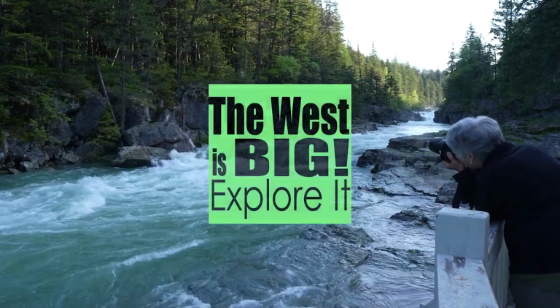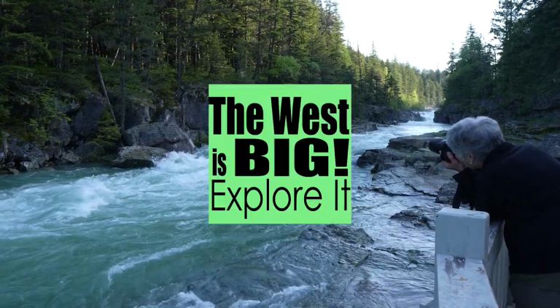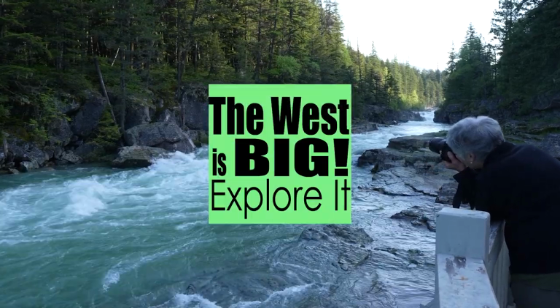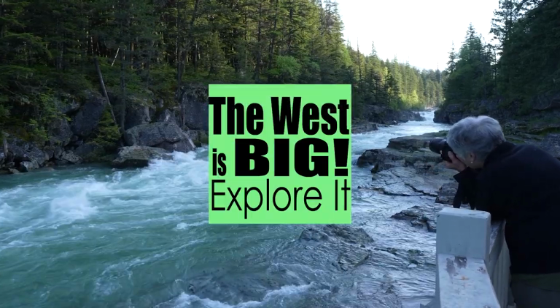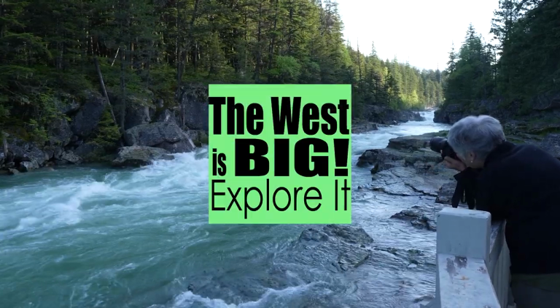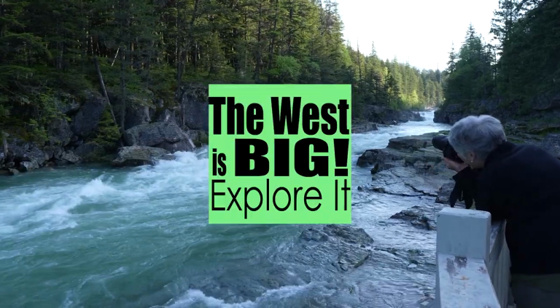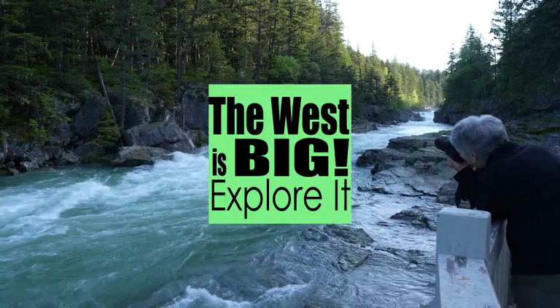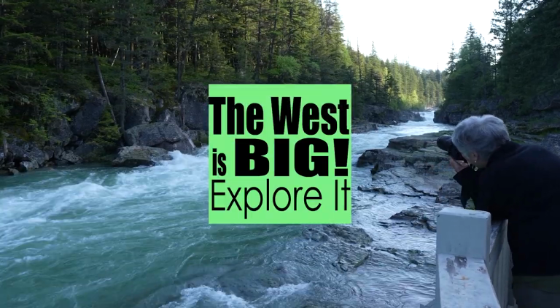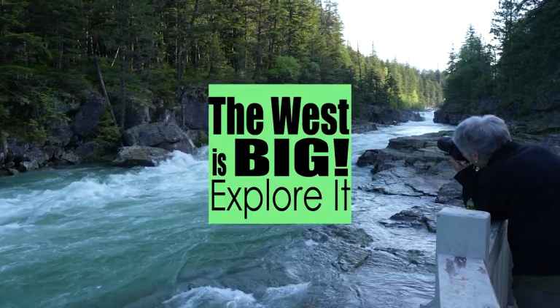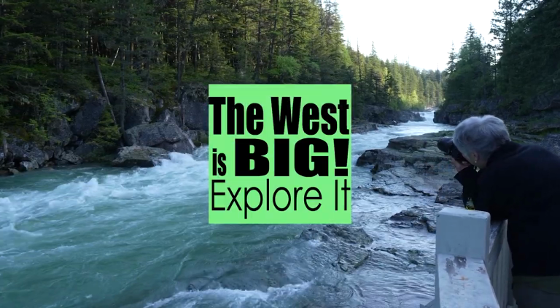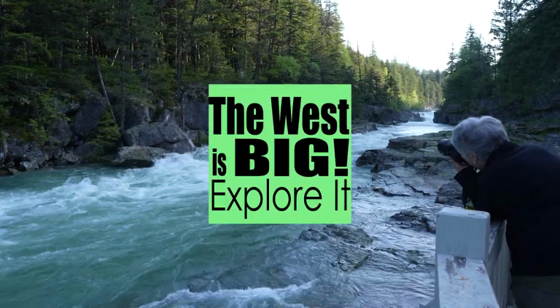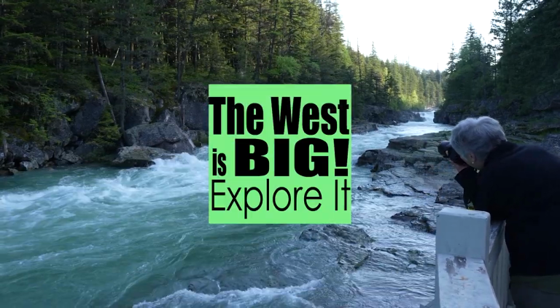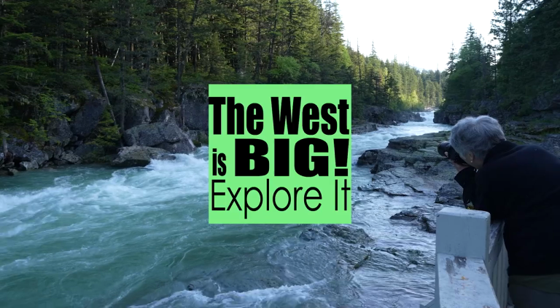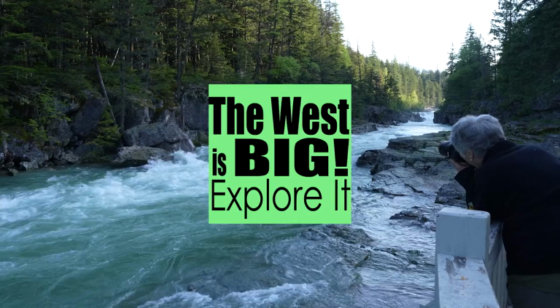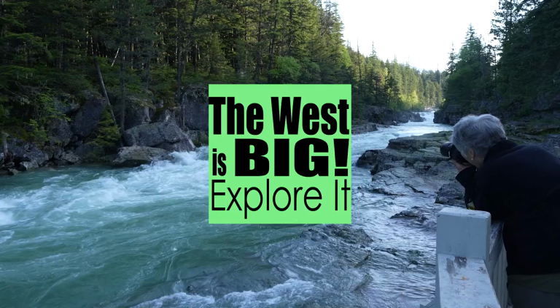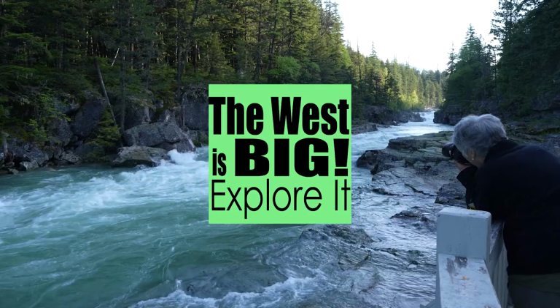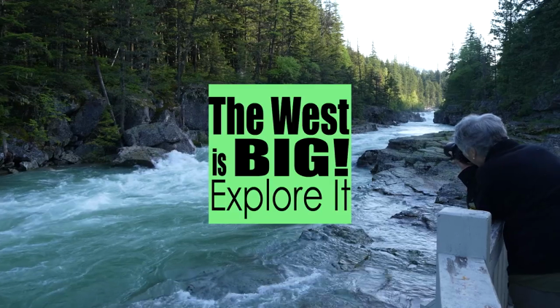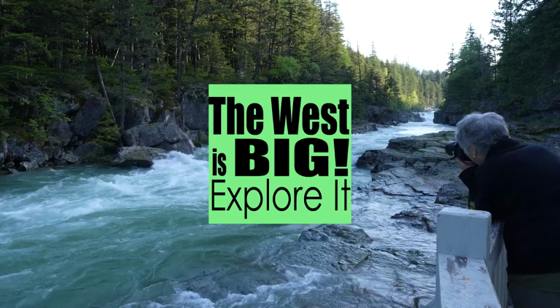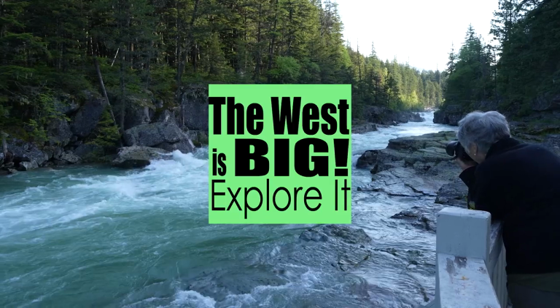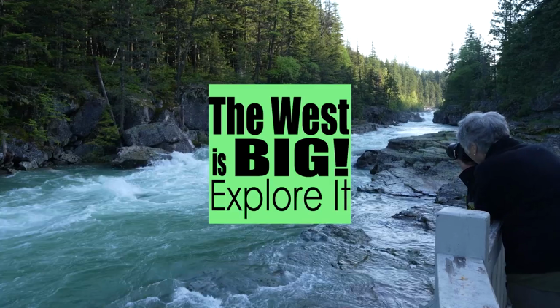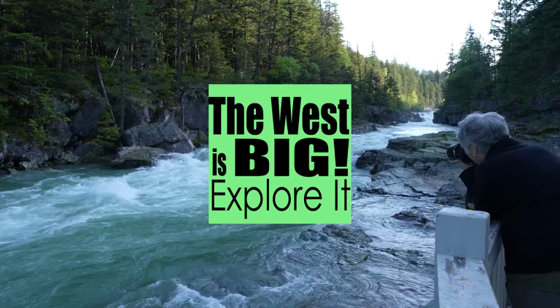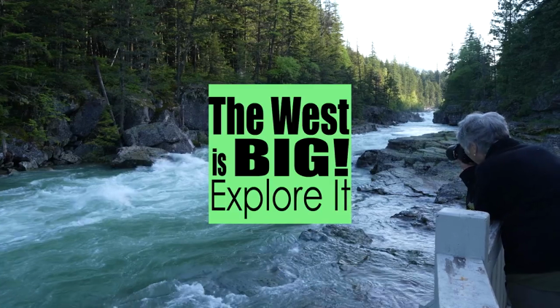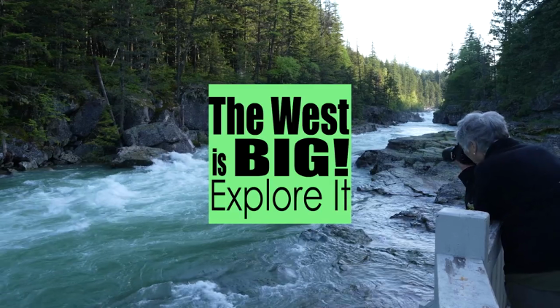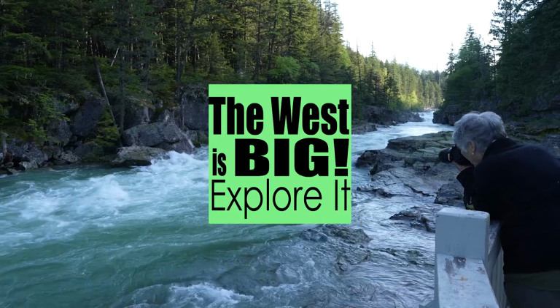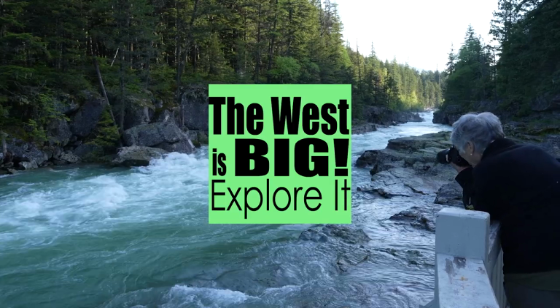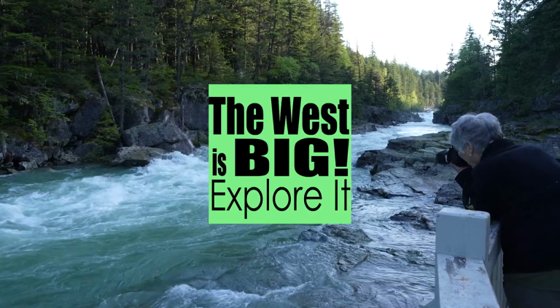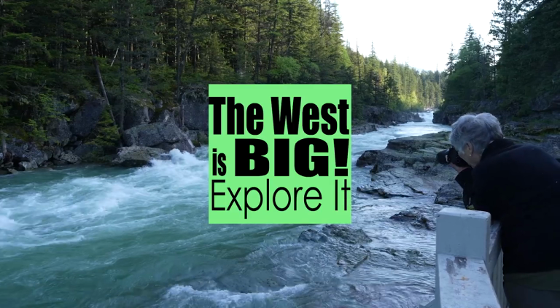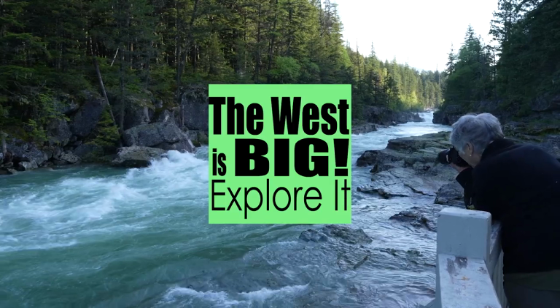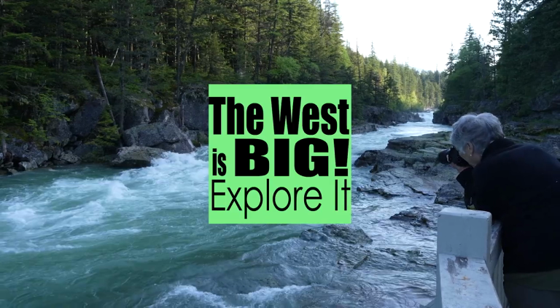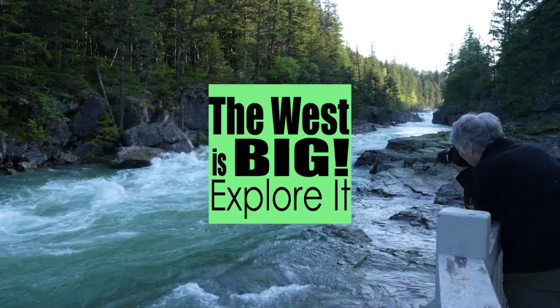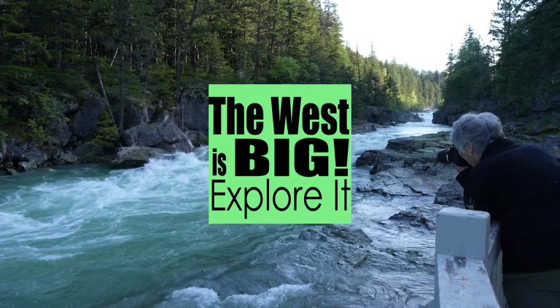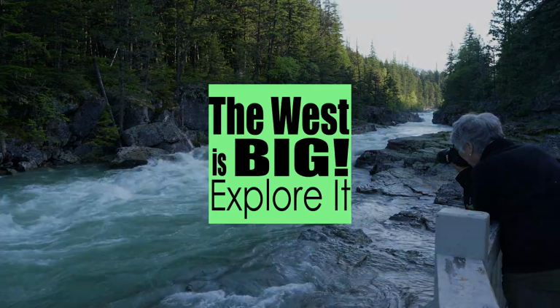Once again, please subscribe to the West is Big channel, where I'm dedicated to helping you explore the West.